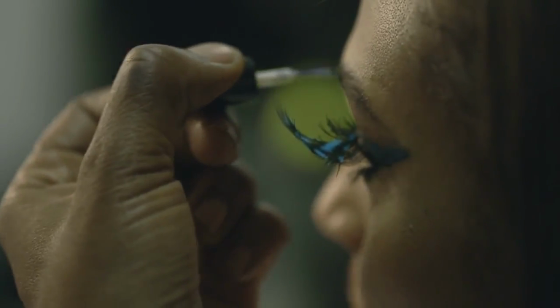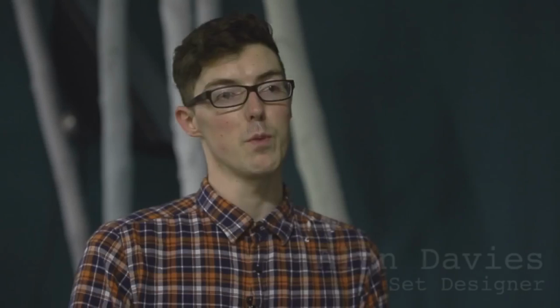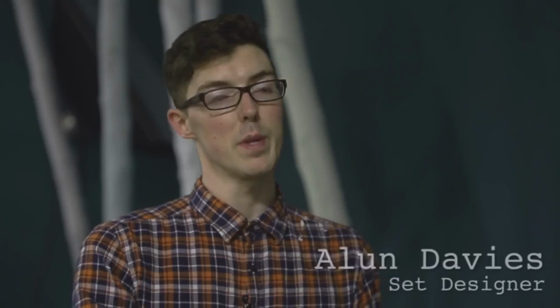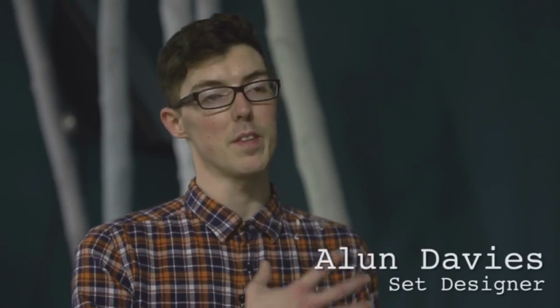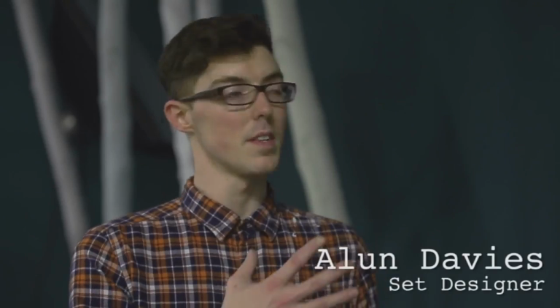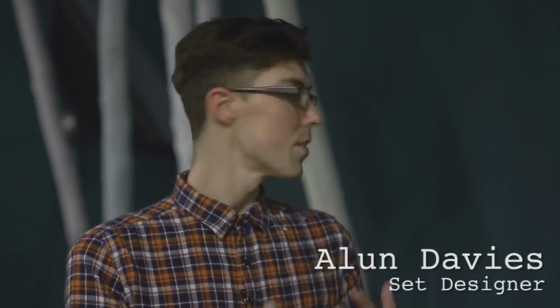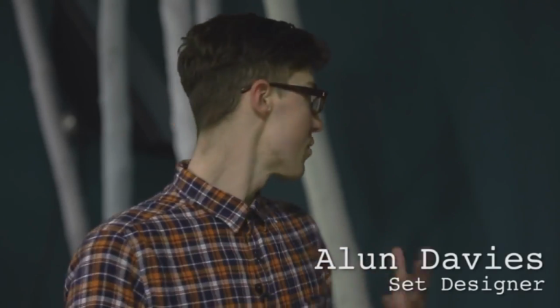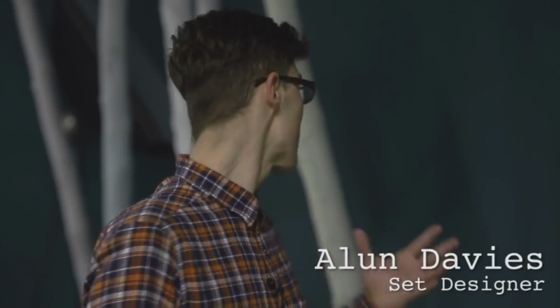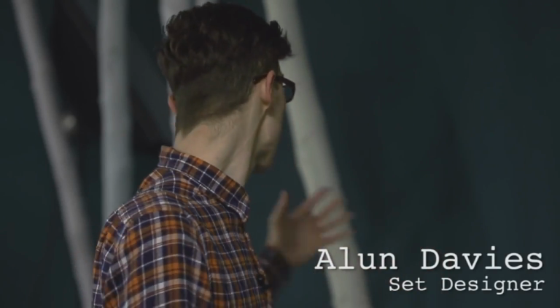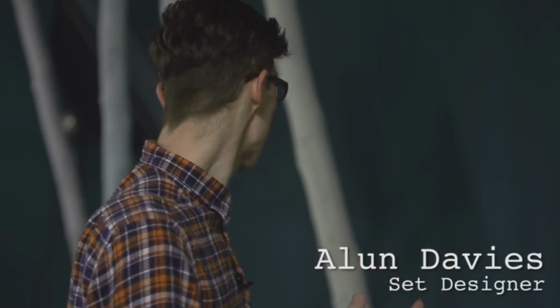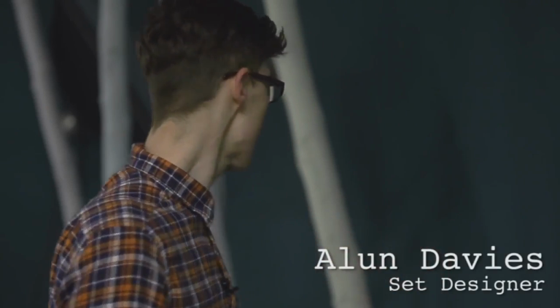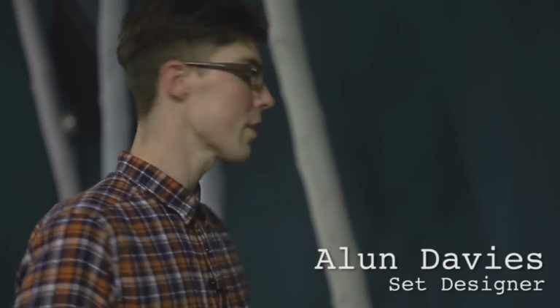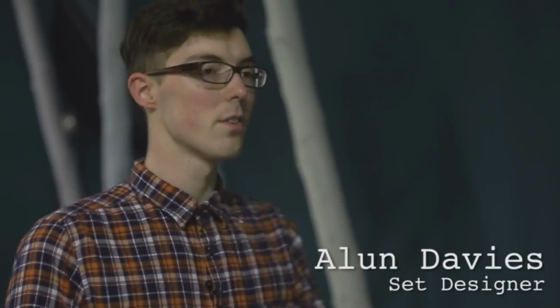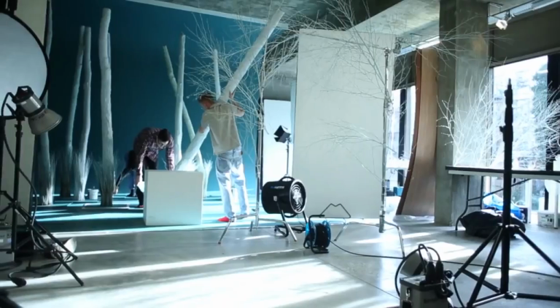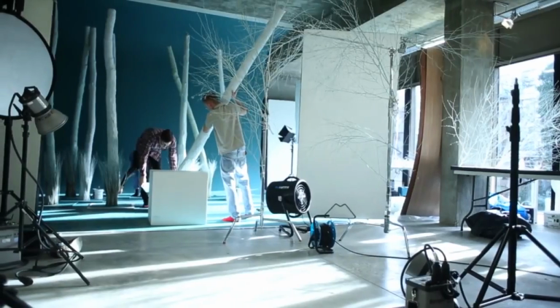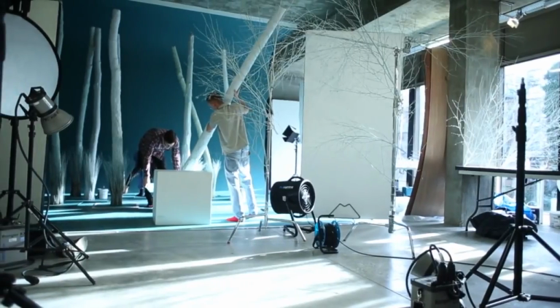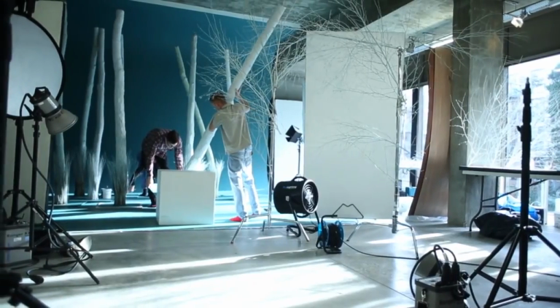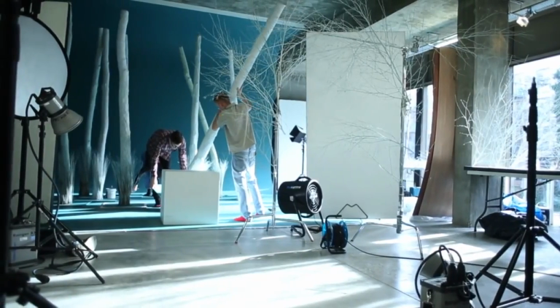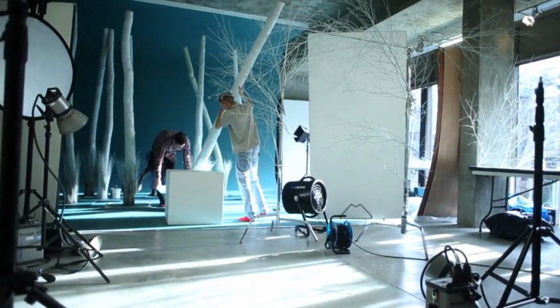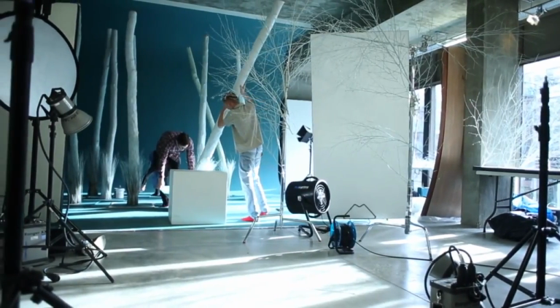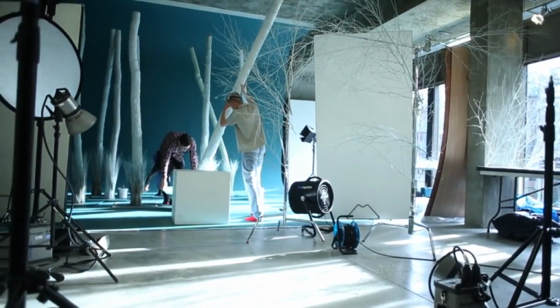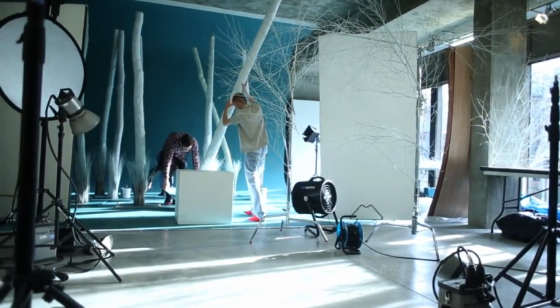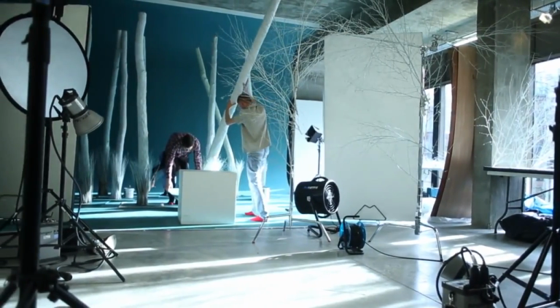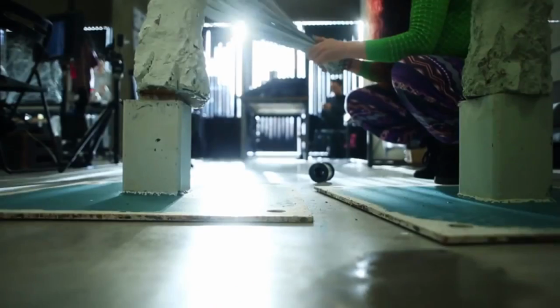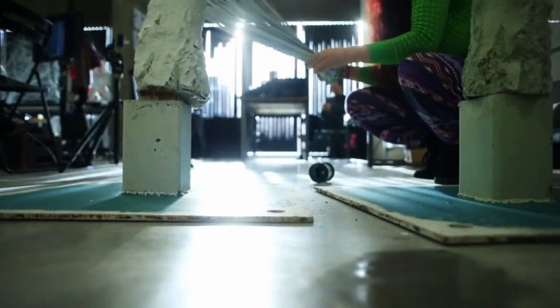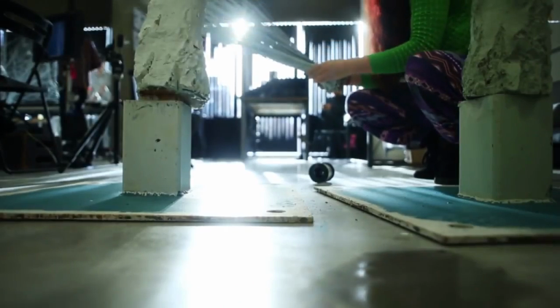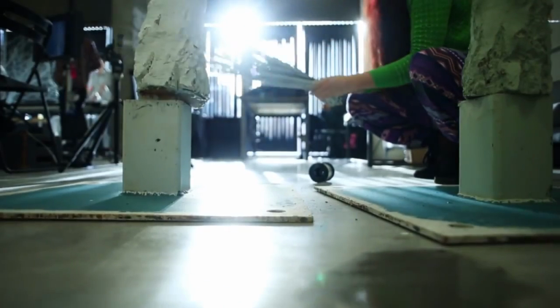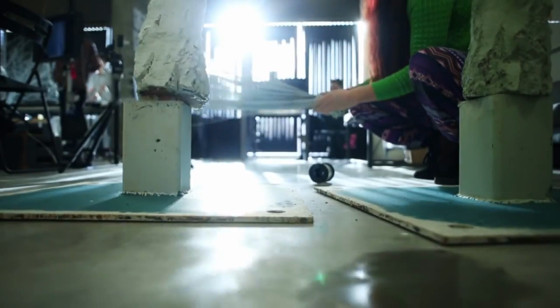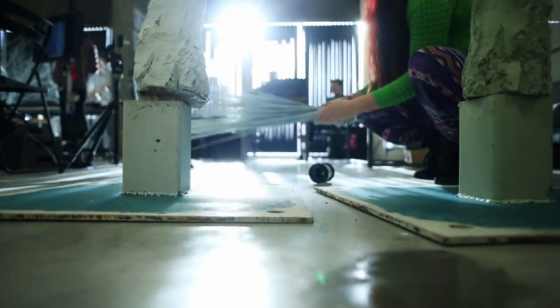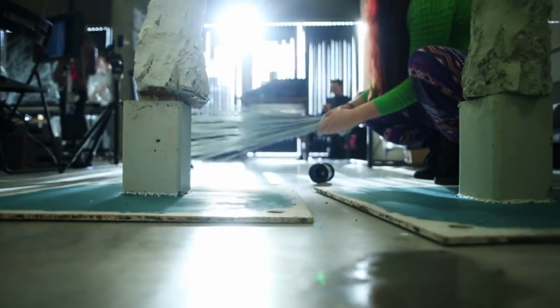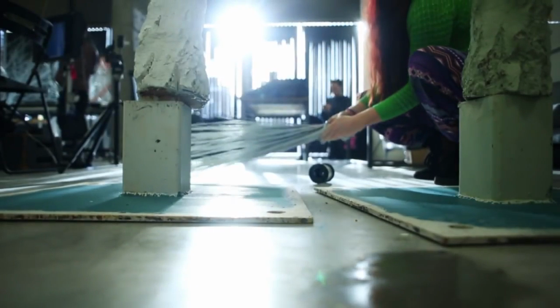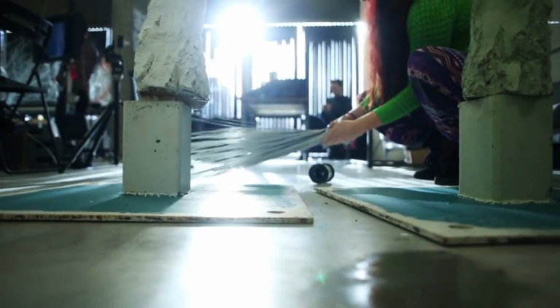We've built in these trees, as you can see in the background, which create a narrative space for the character to be placed in.